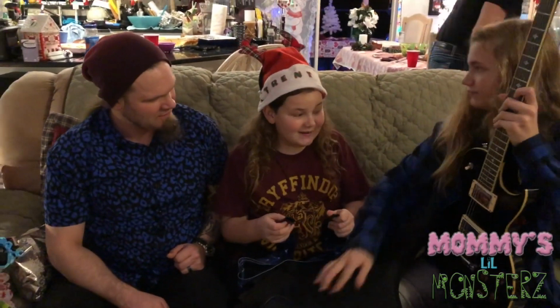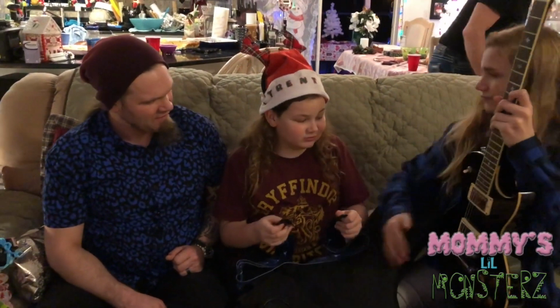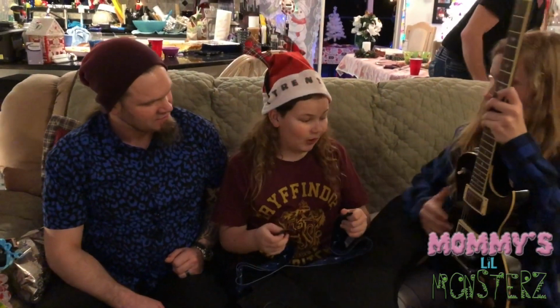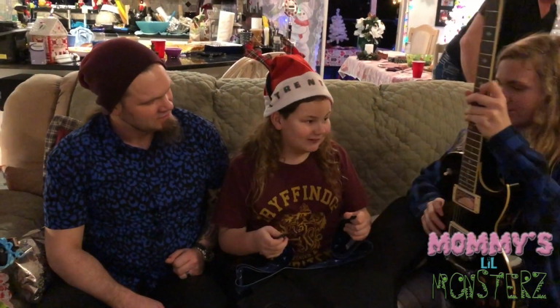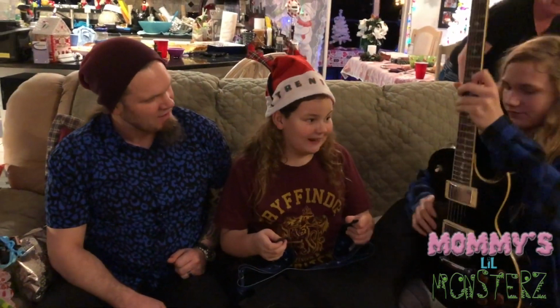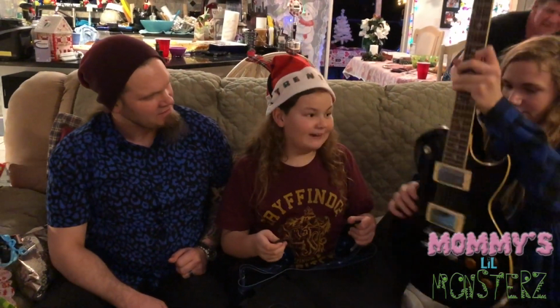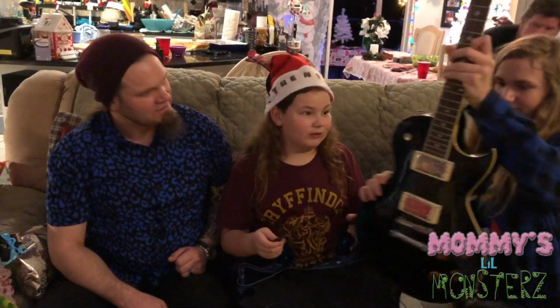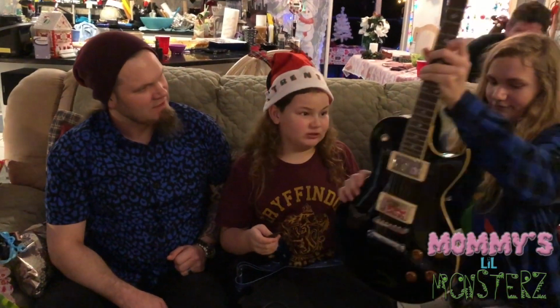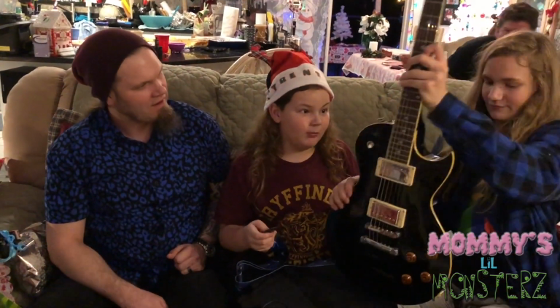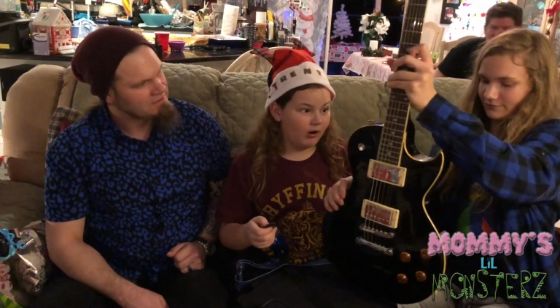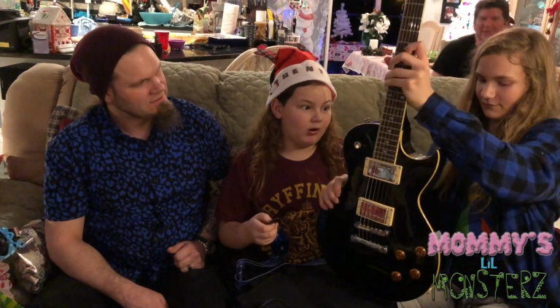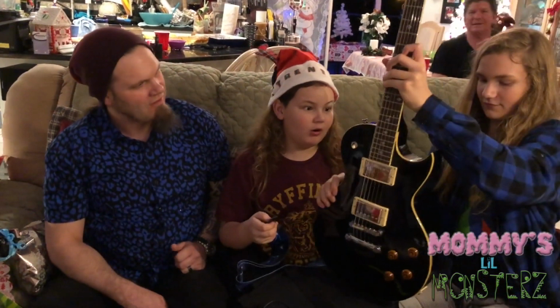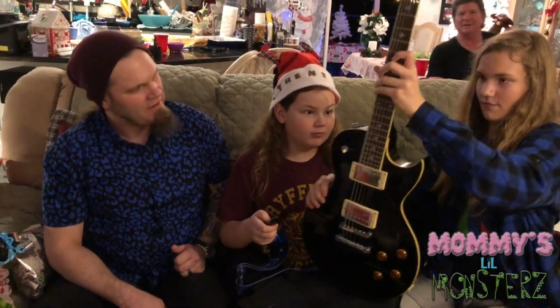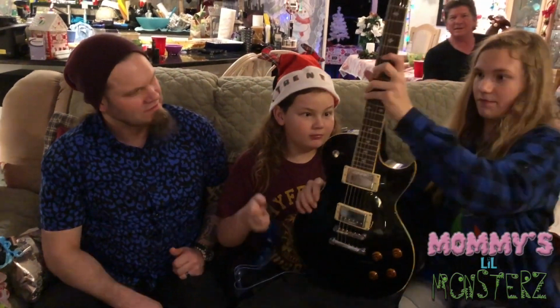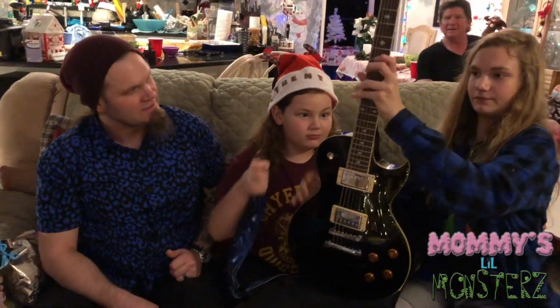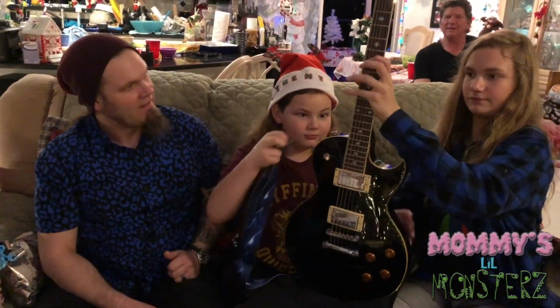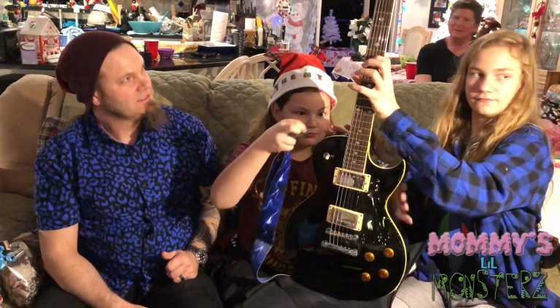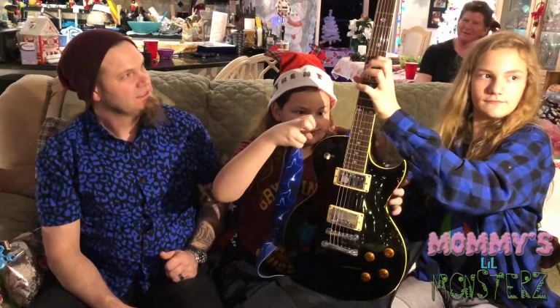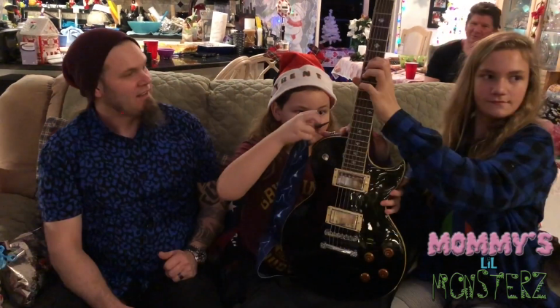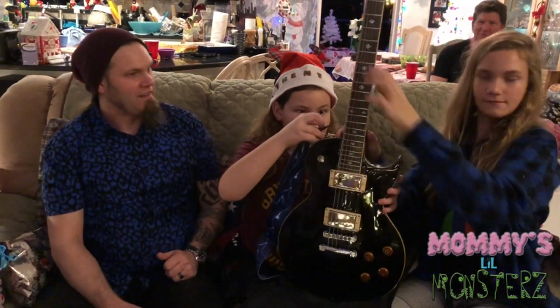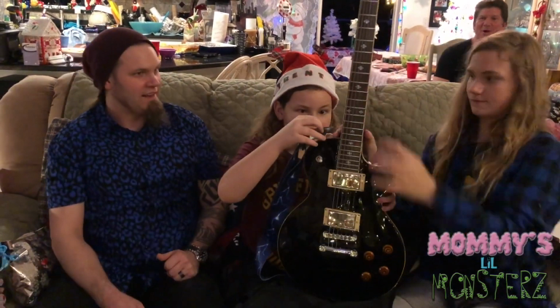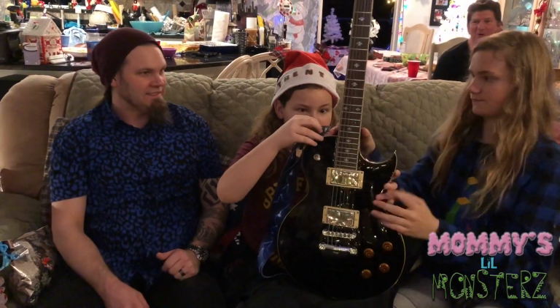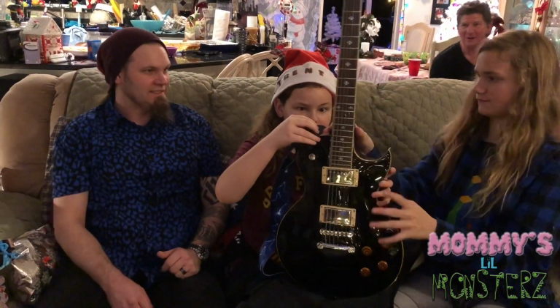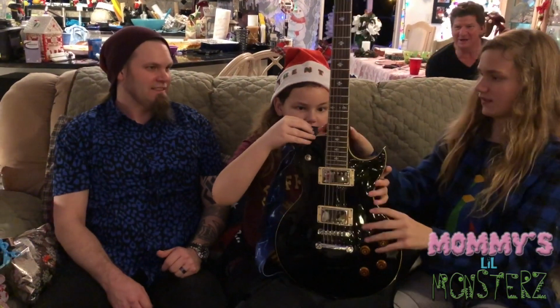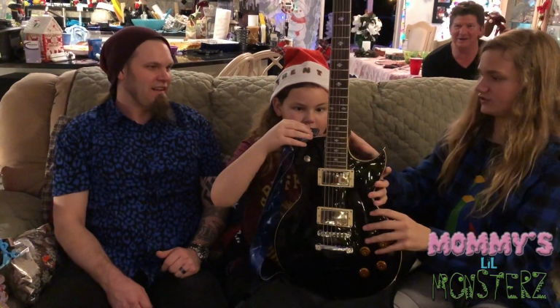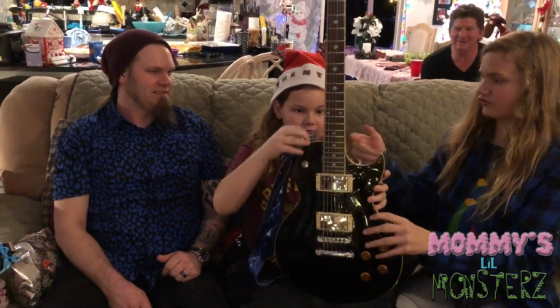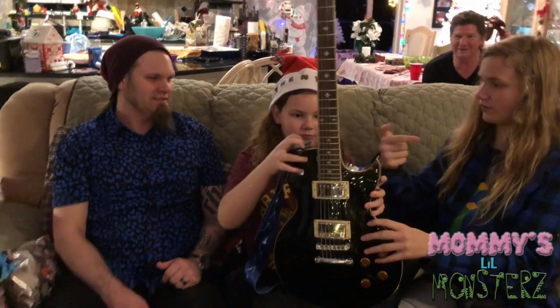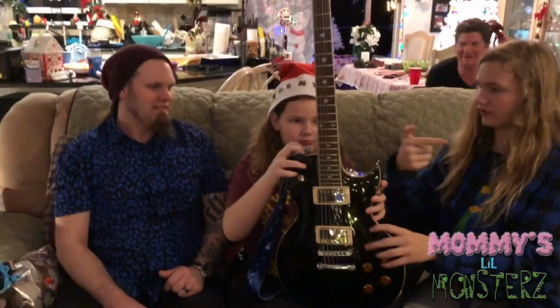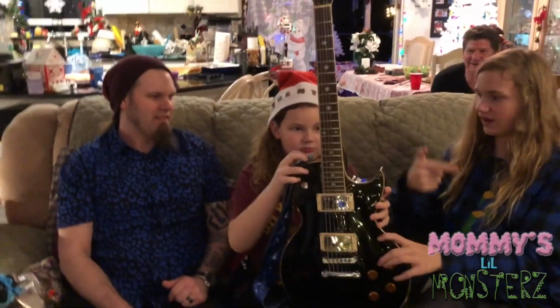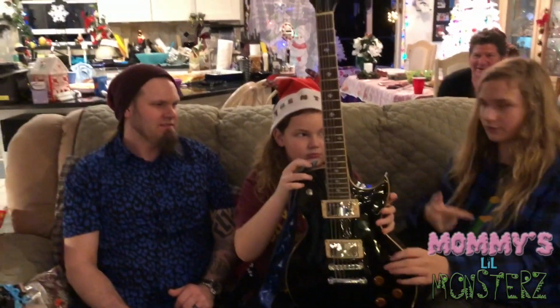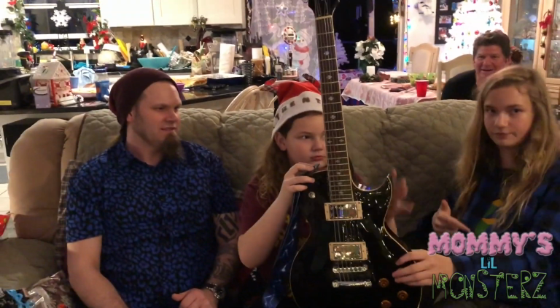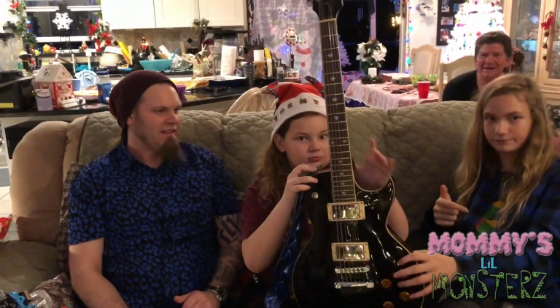I am so excited for tomorrow! Can you hold your guitar and smile?